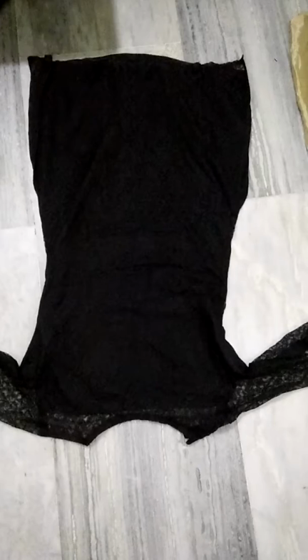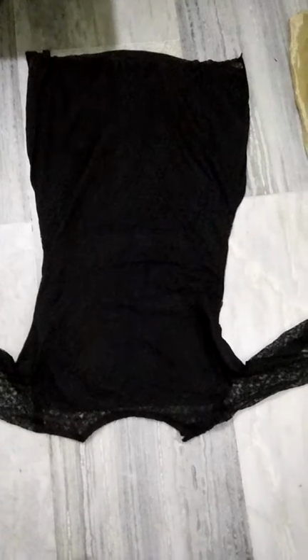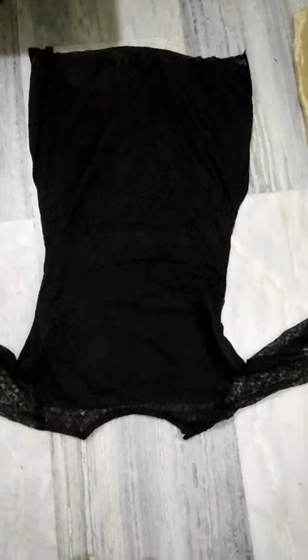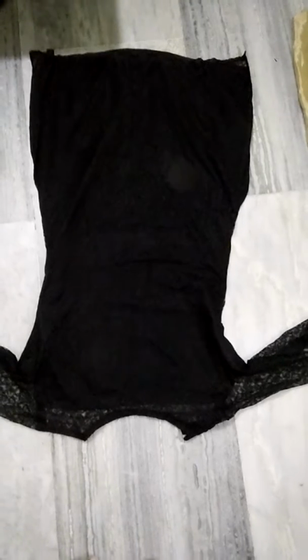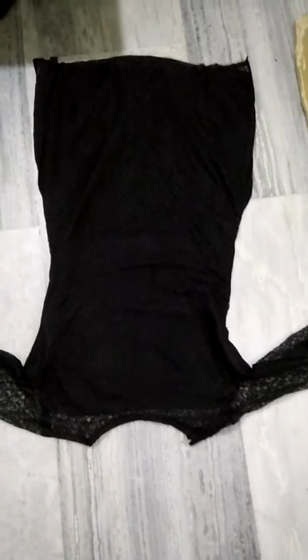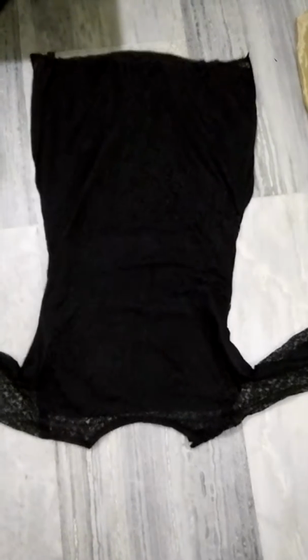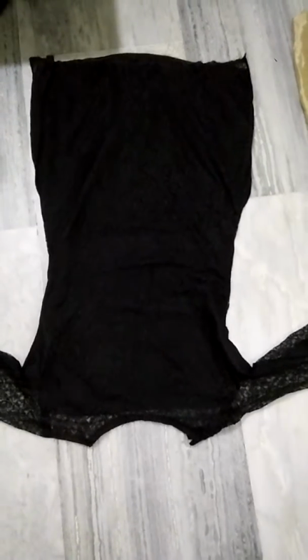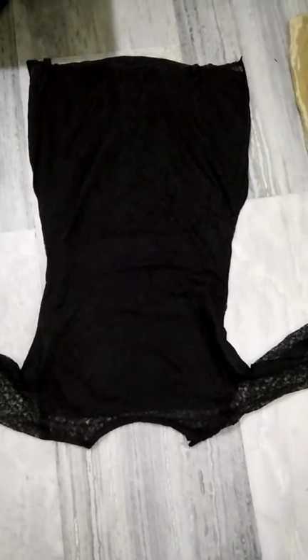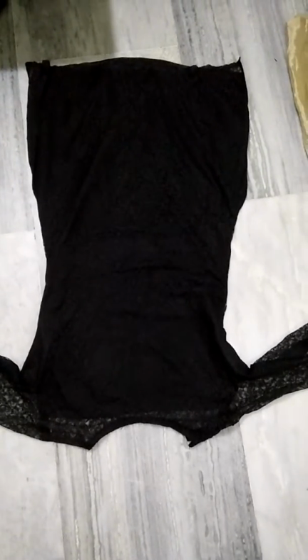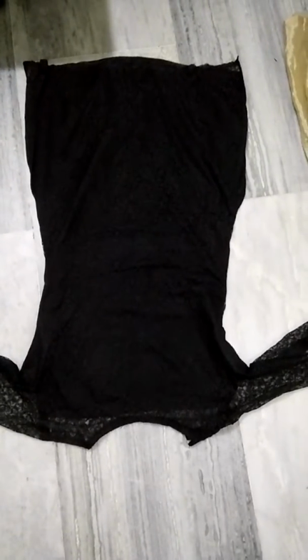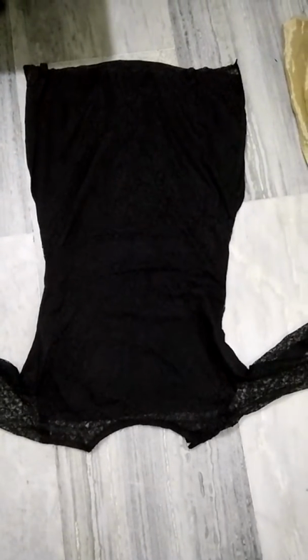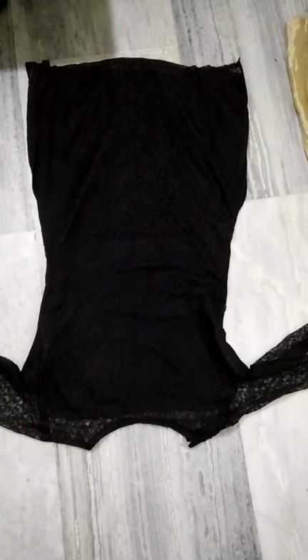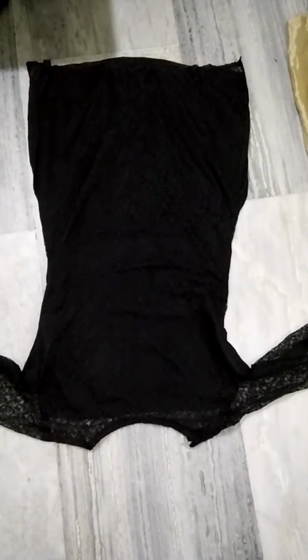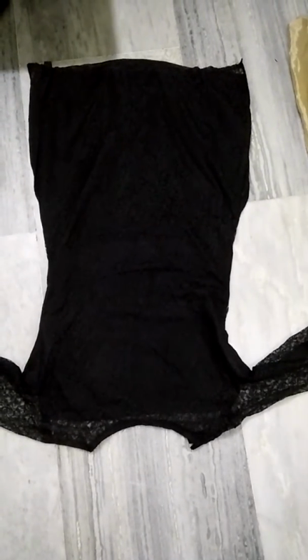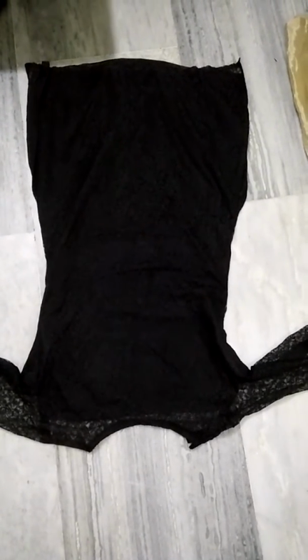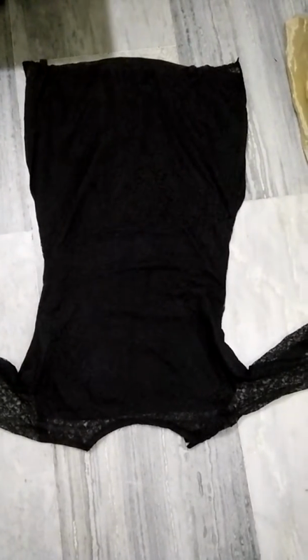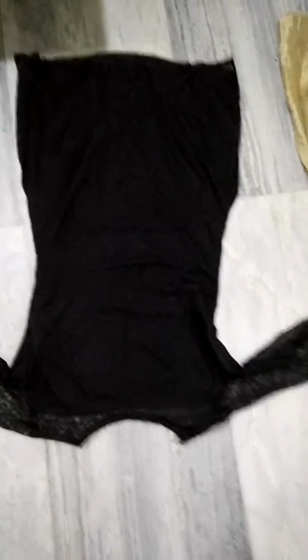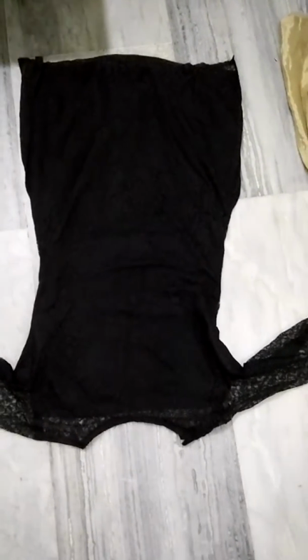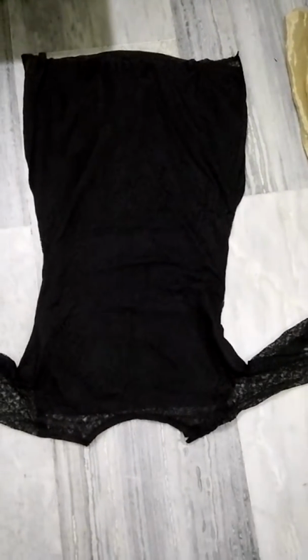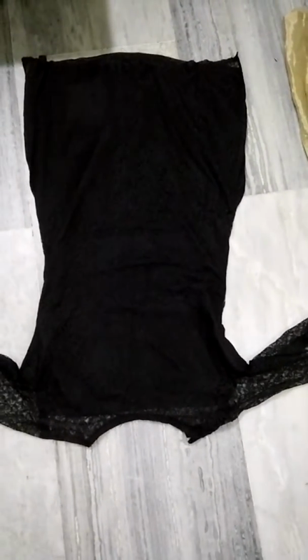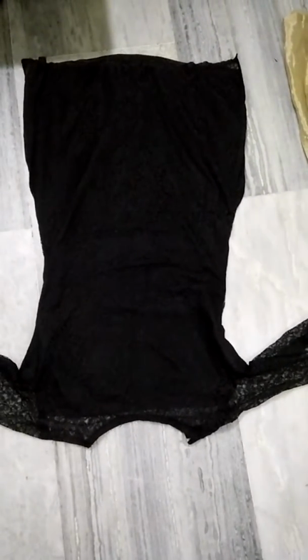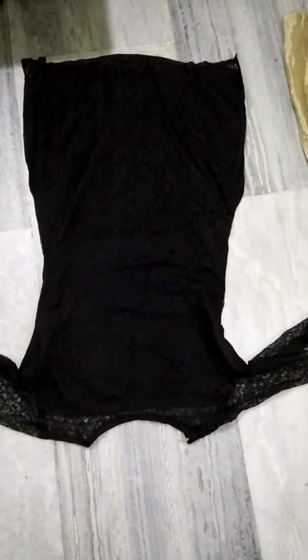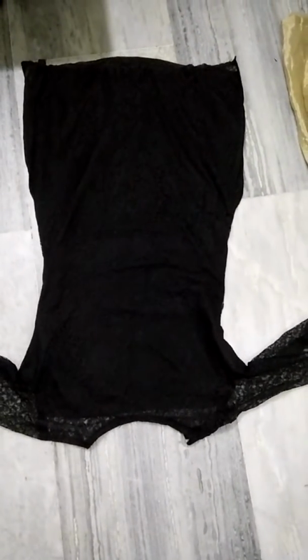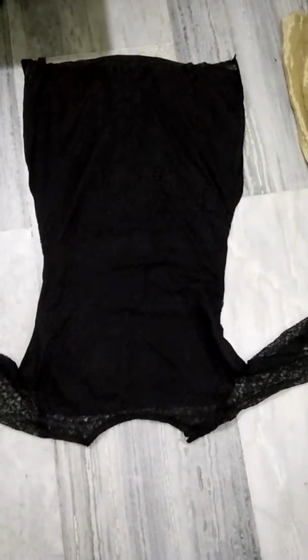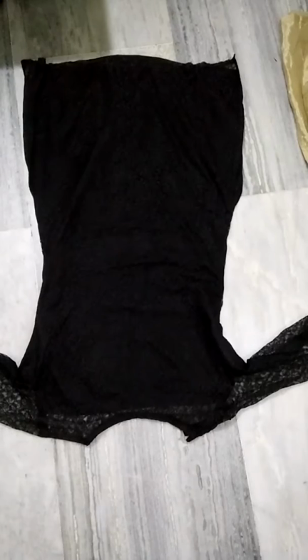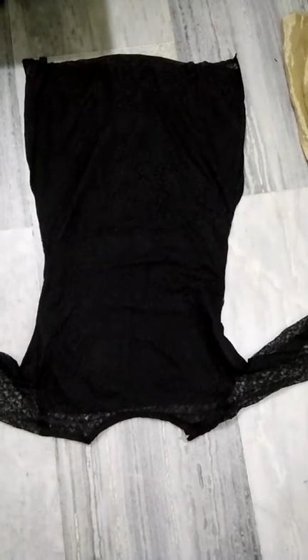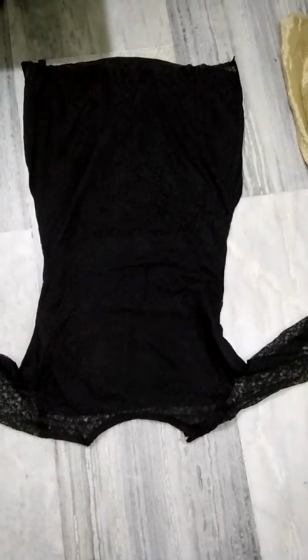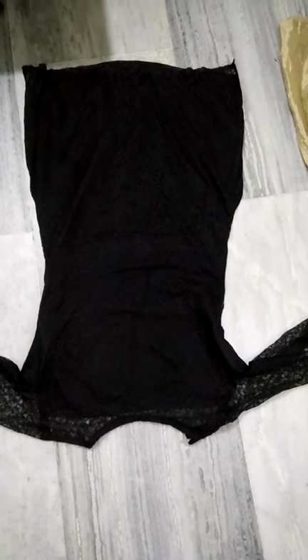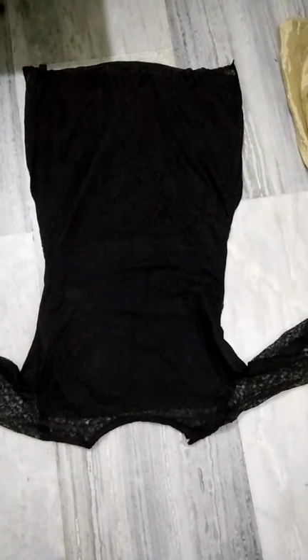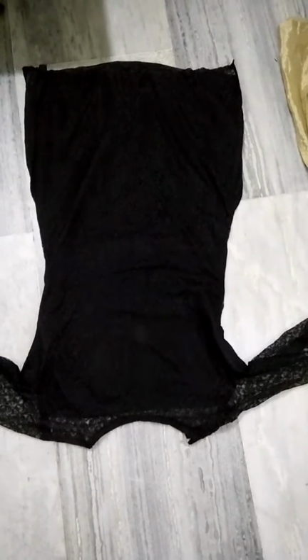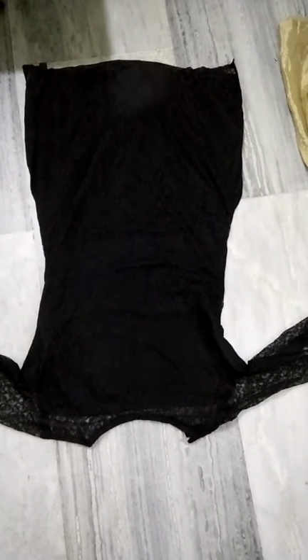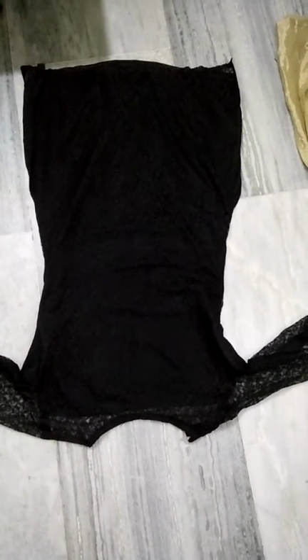Hi guys, I love you. I am back with another collection — the original dresses collection.